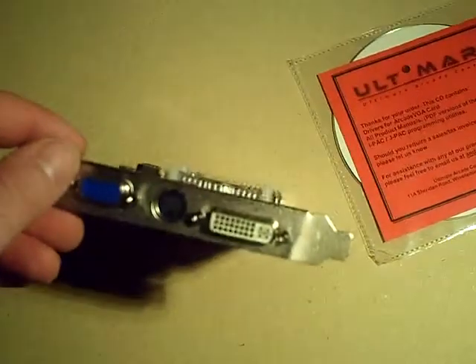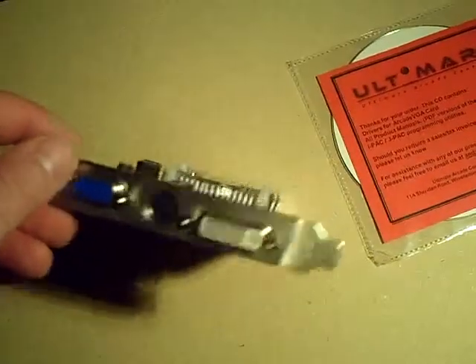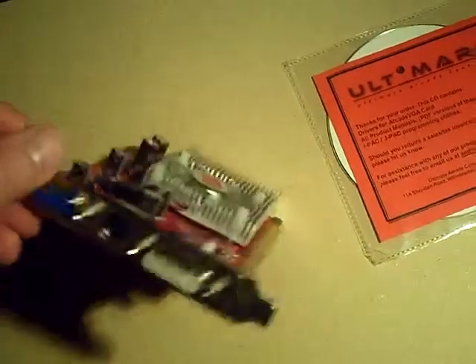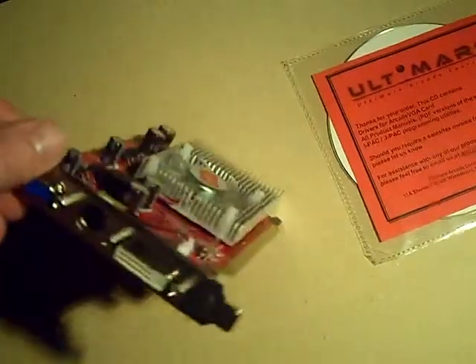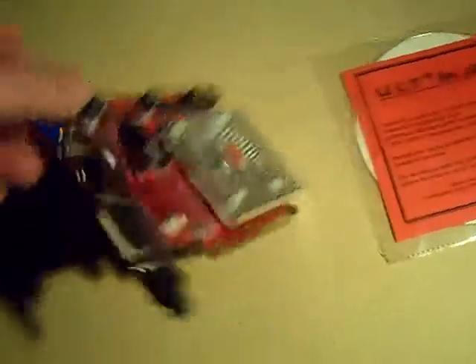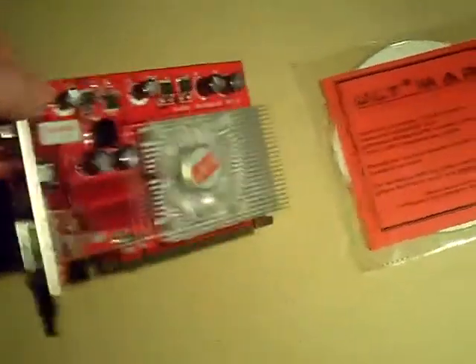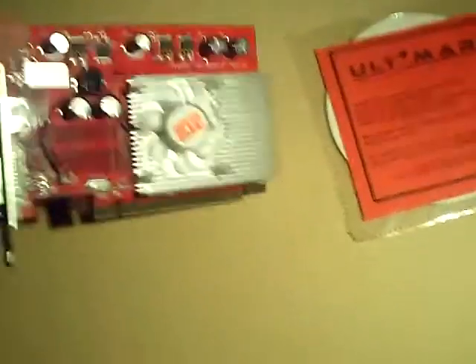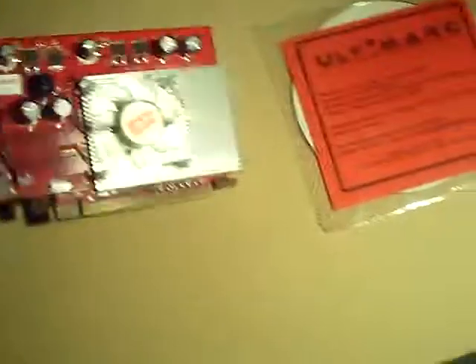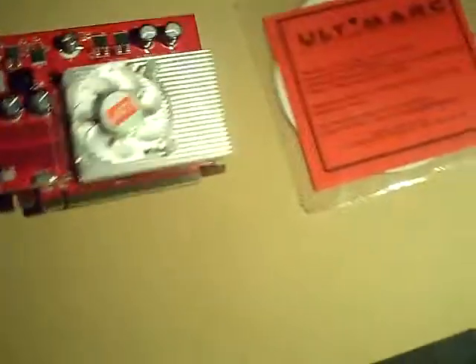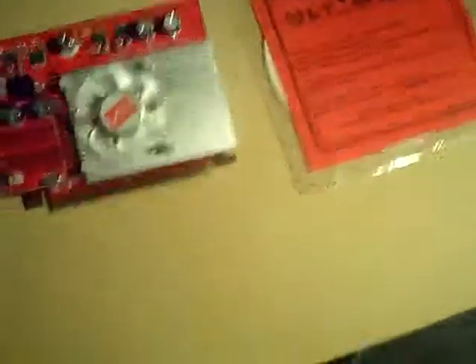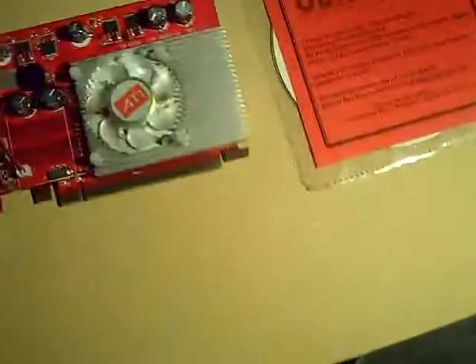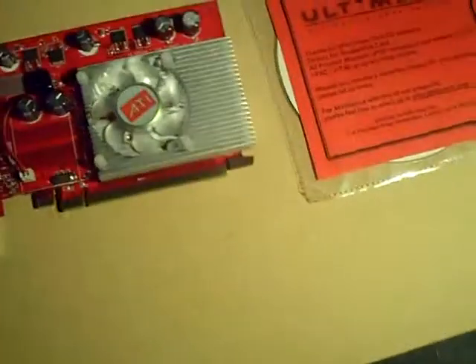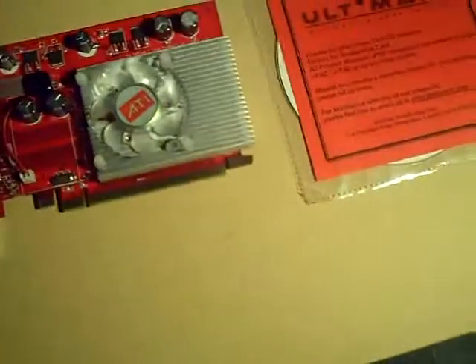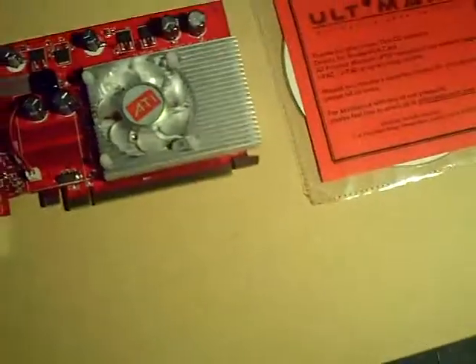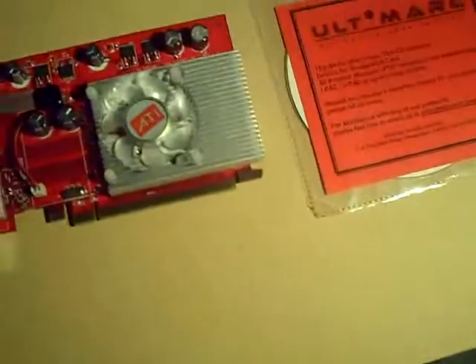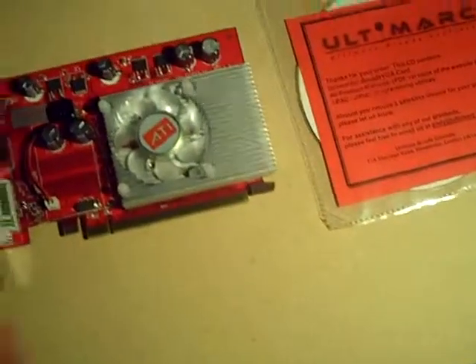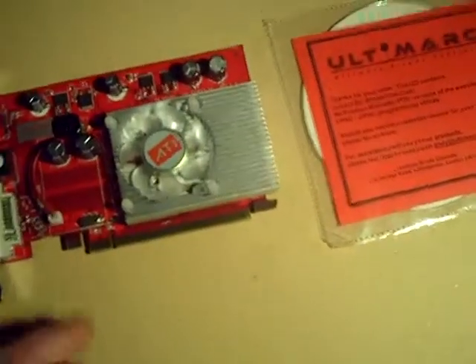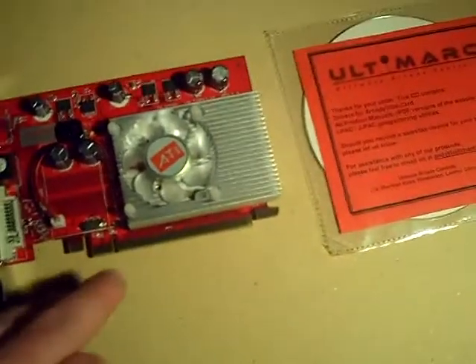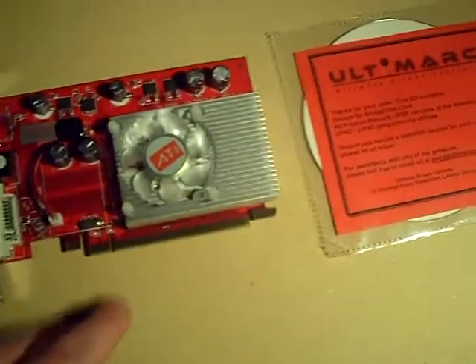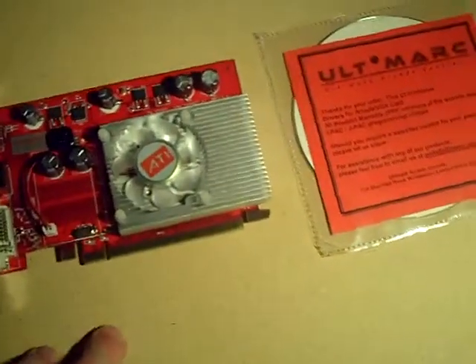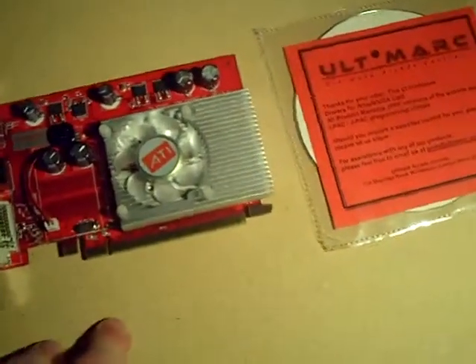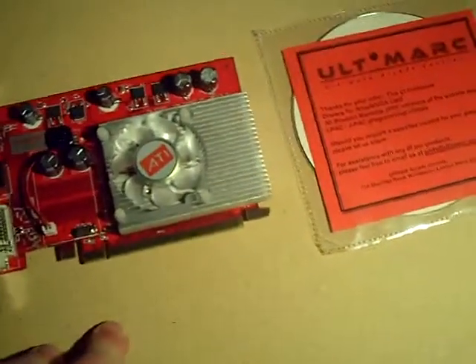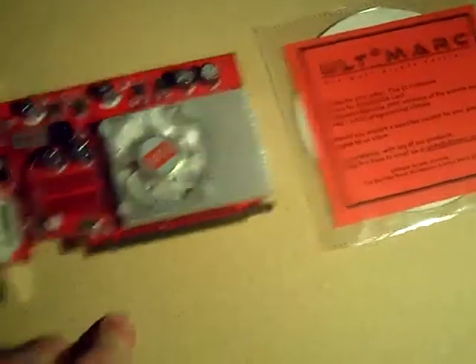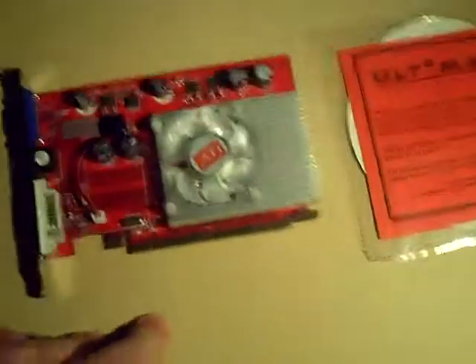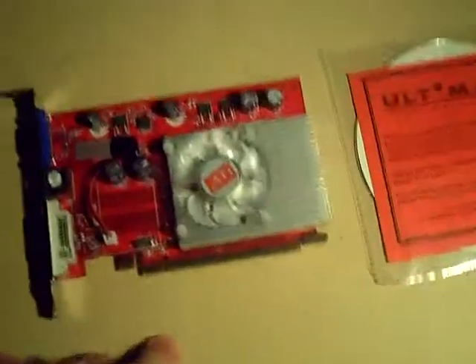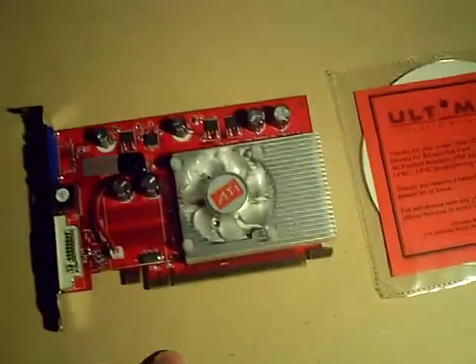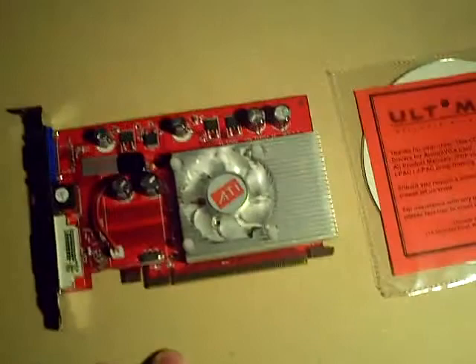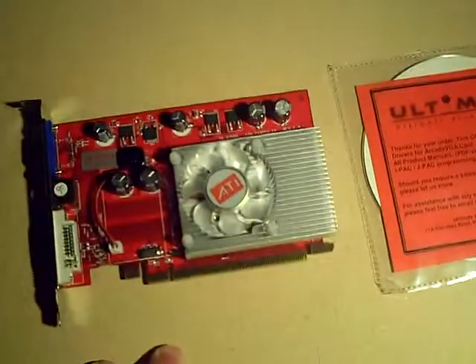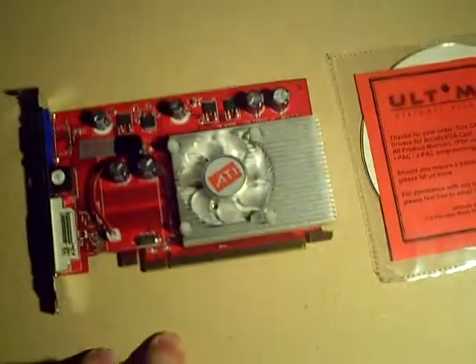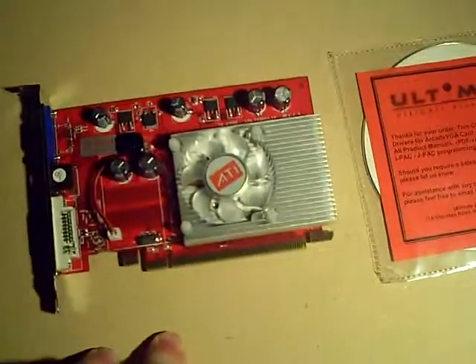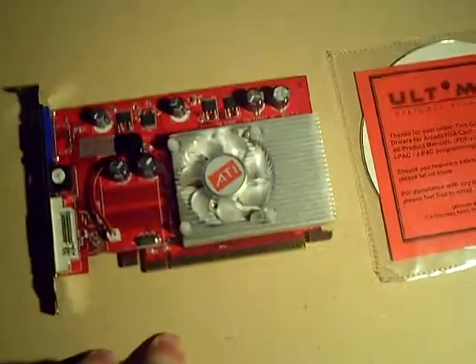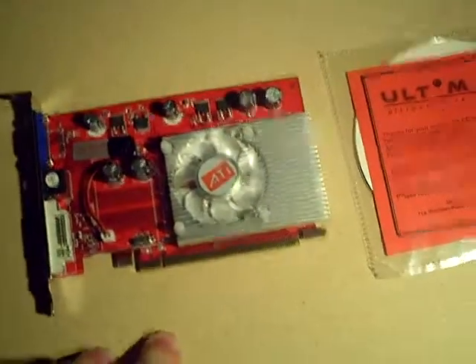Other than that, it's just a PCI Express version. They do have an AGP version on the website as well.